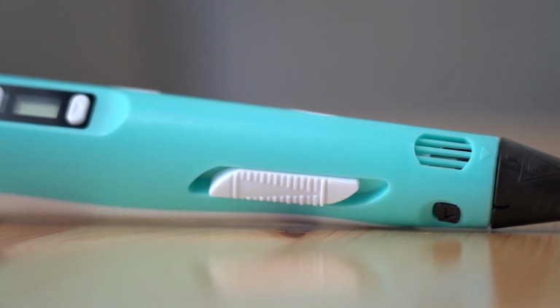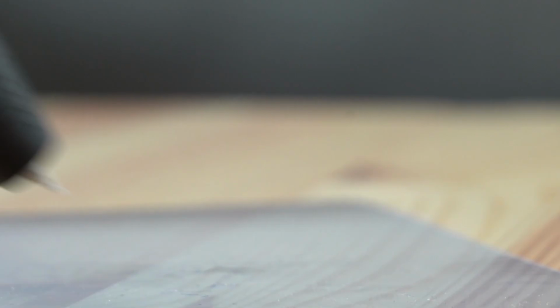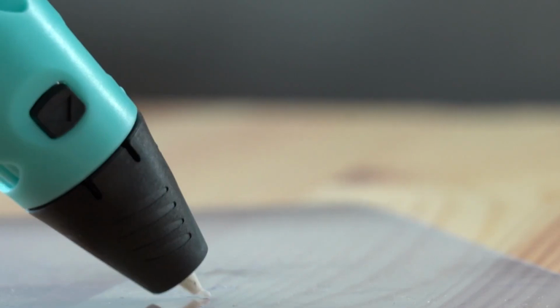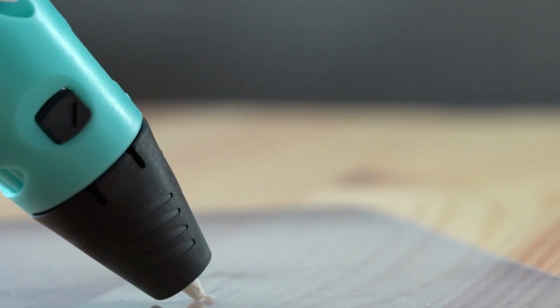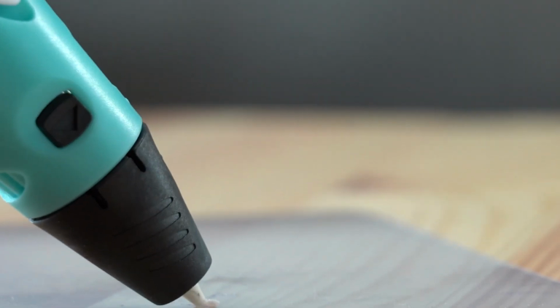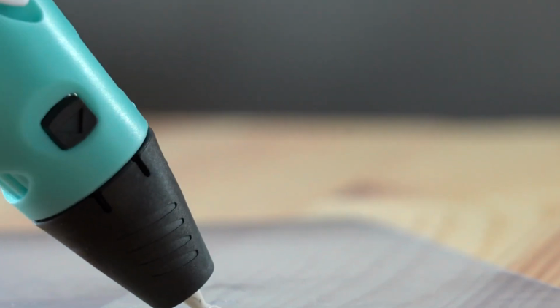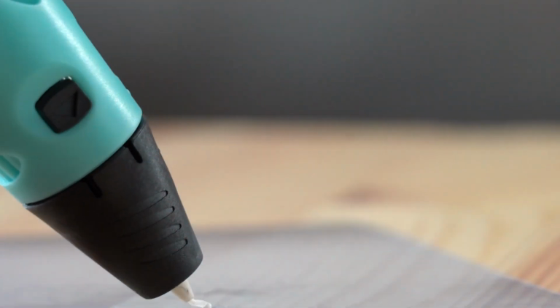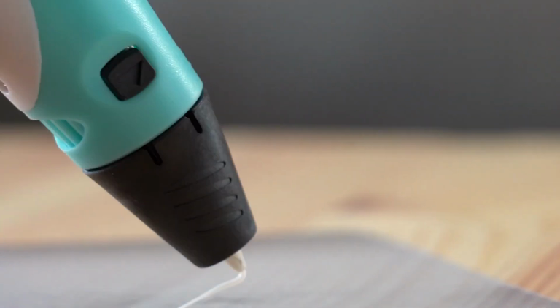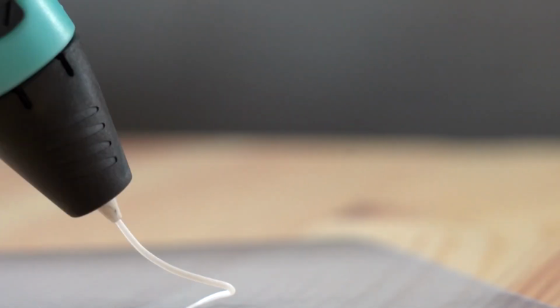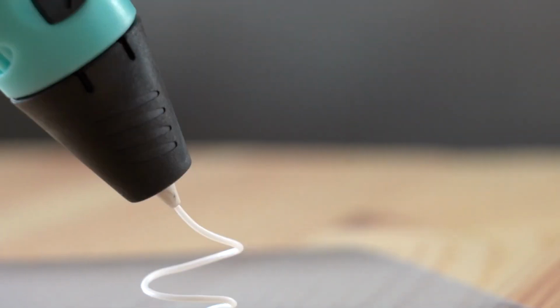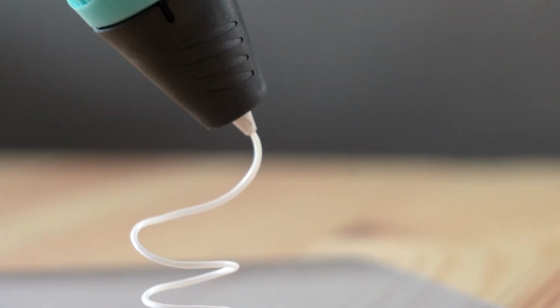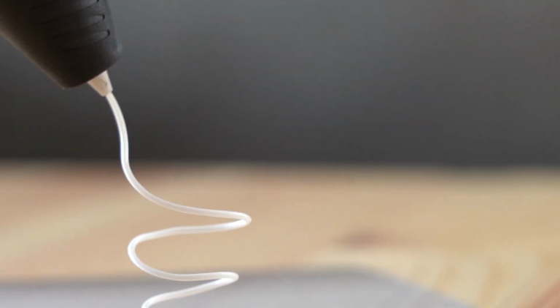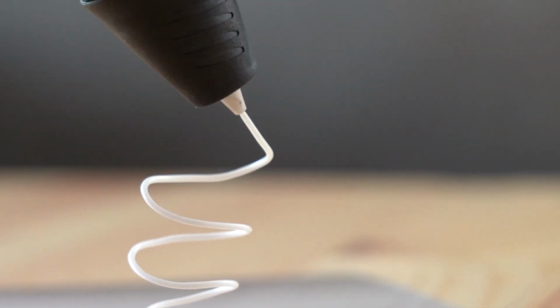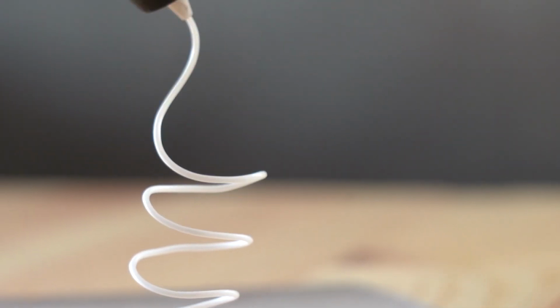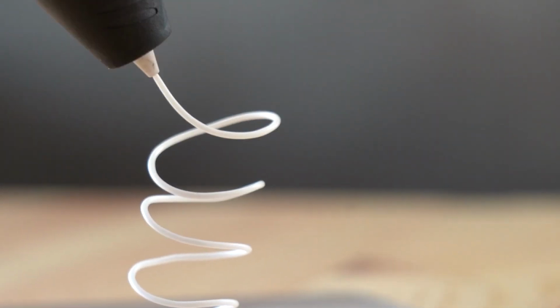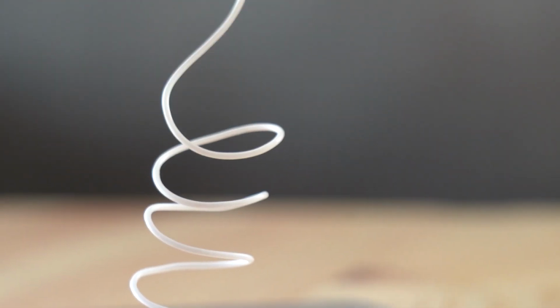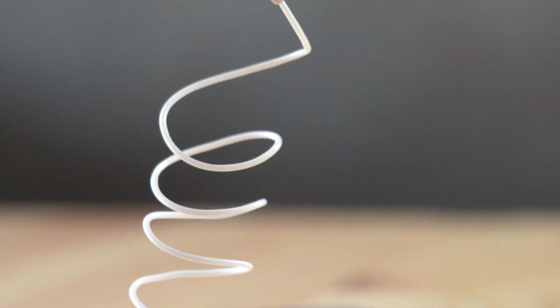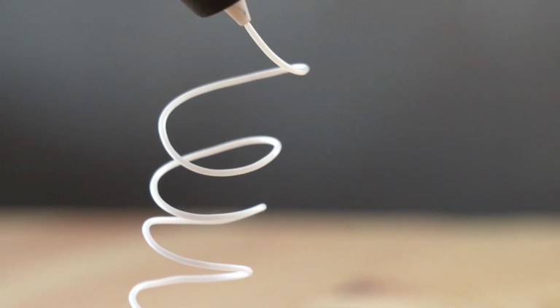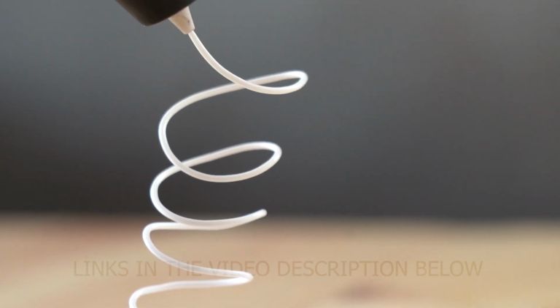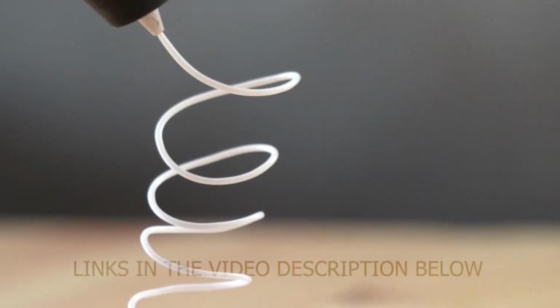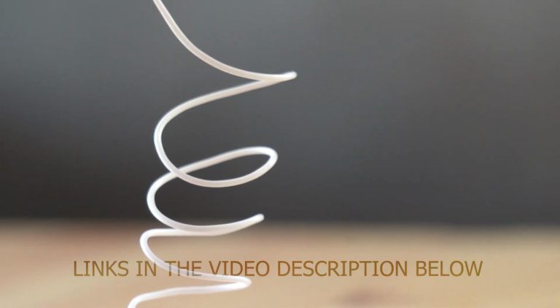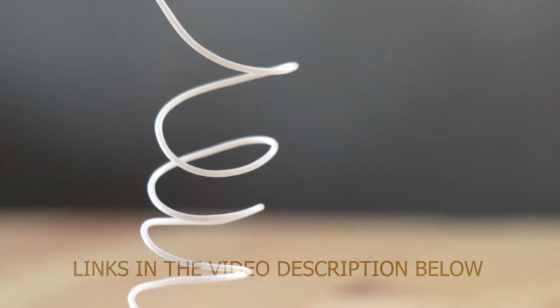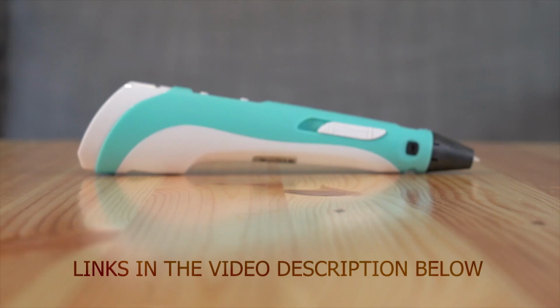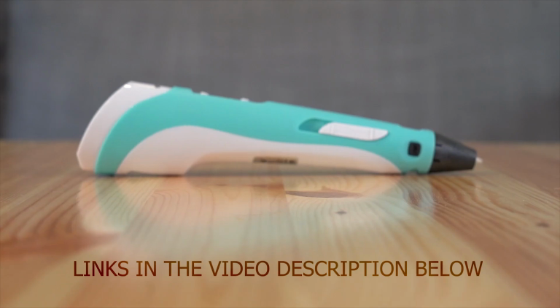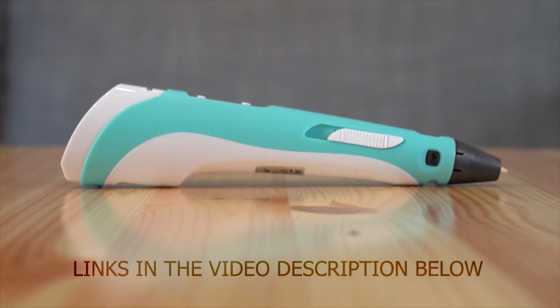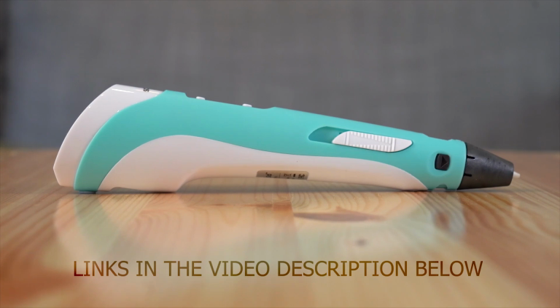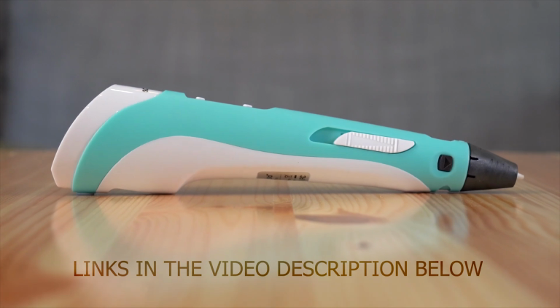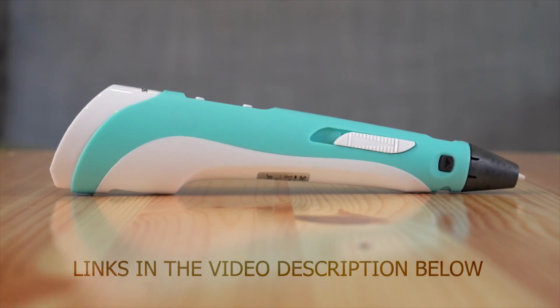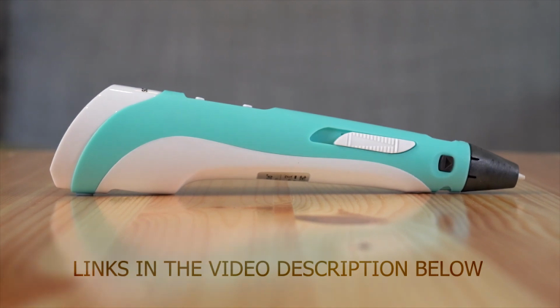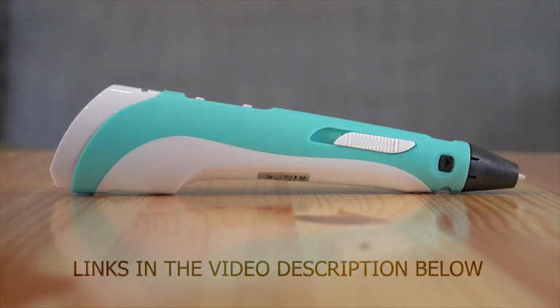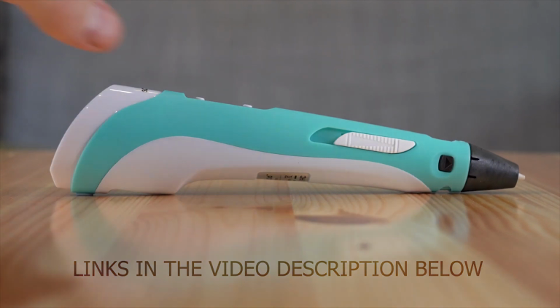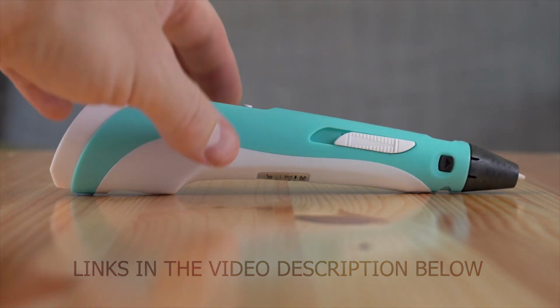If you're interested in purchasing any of the 3D printer pens, we have included links in the video description below.